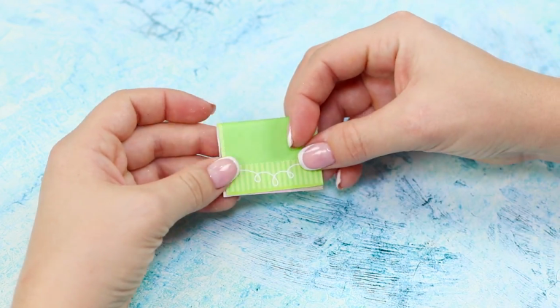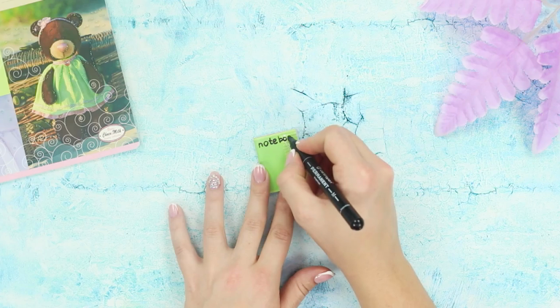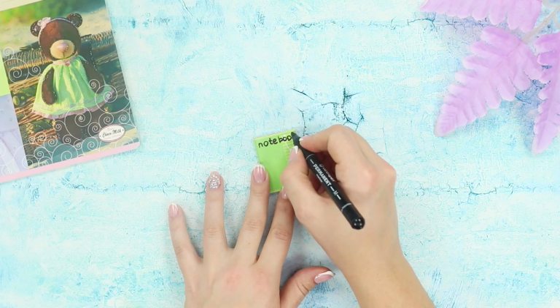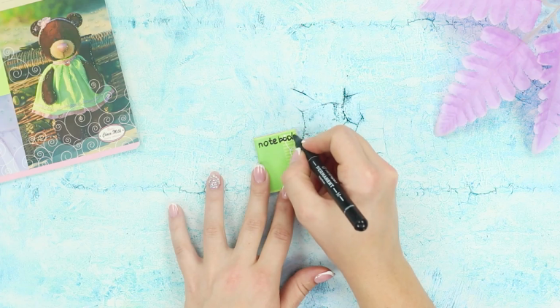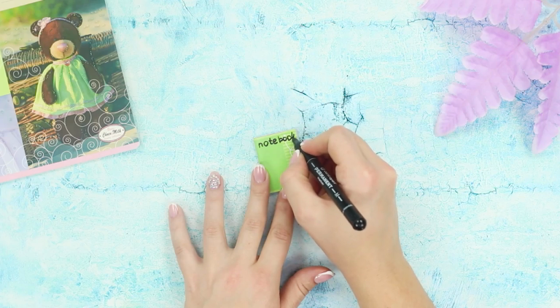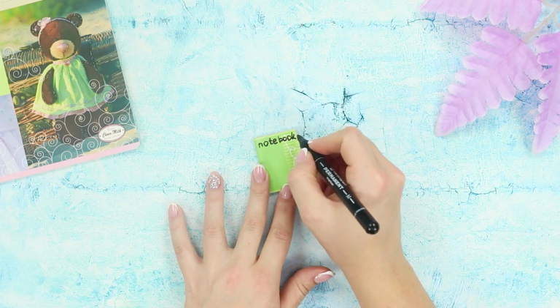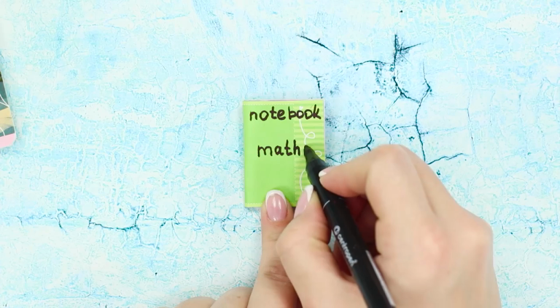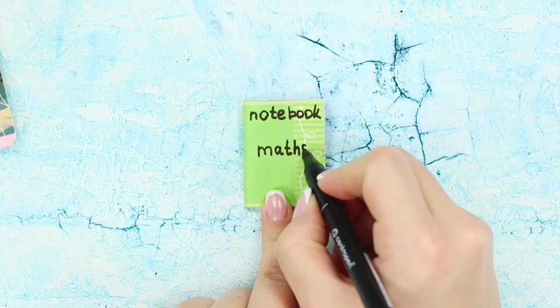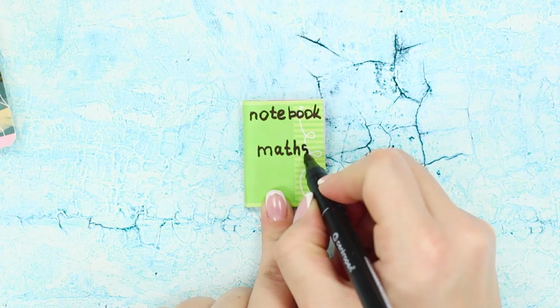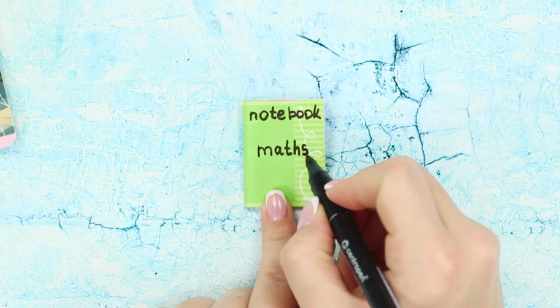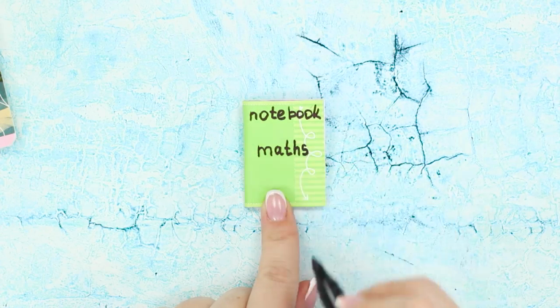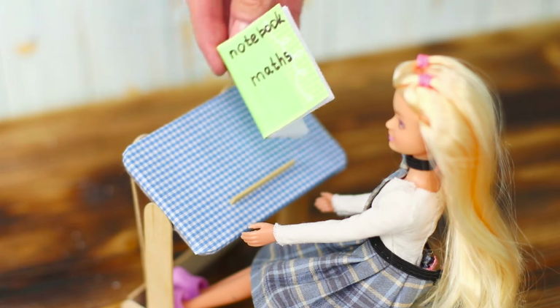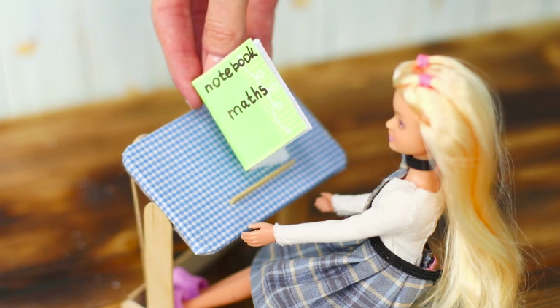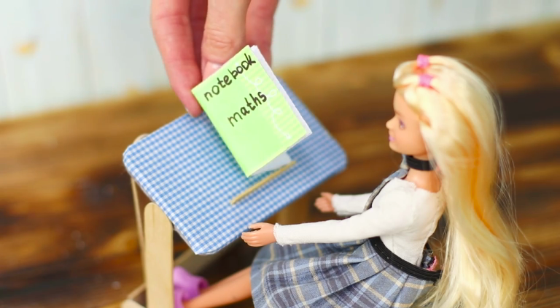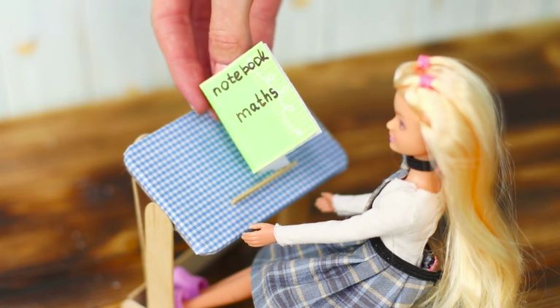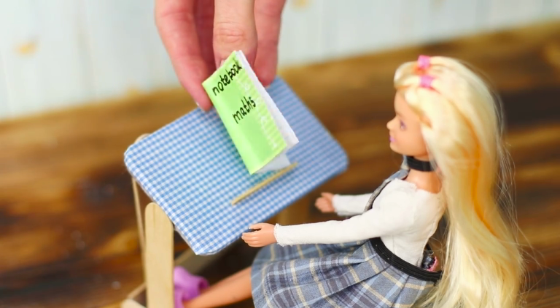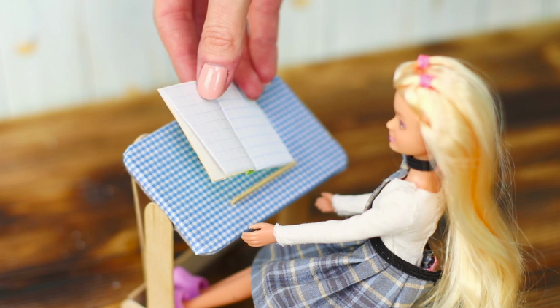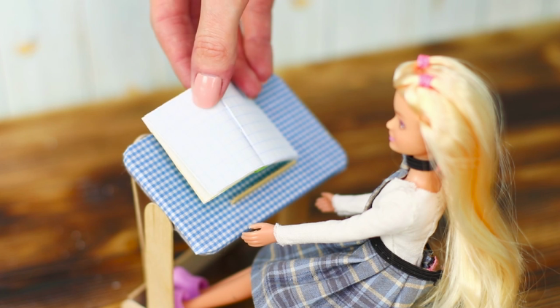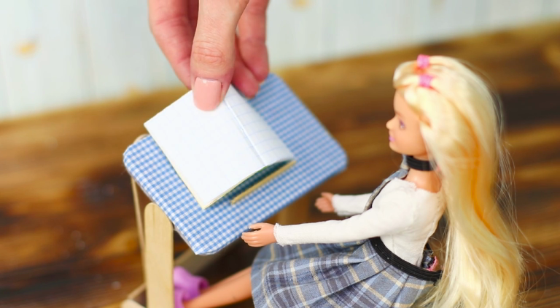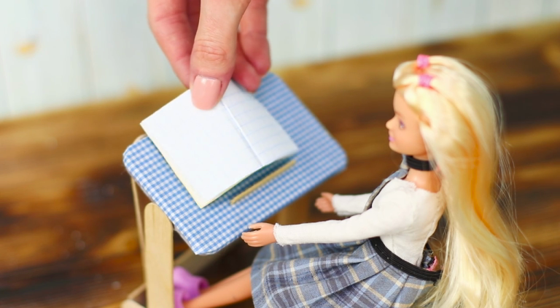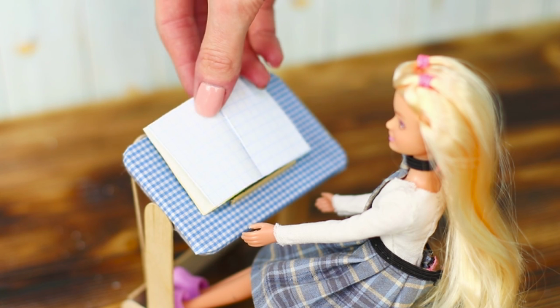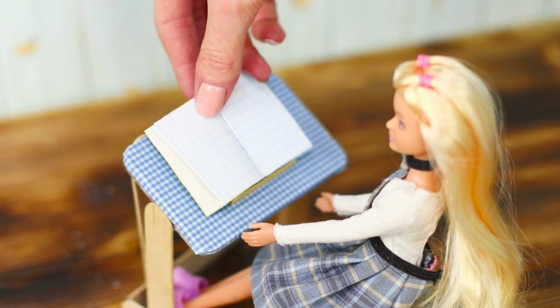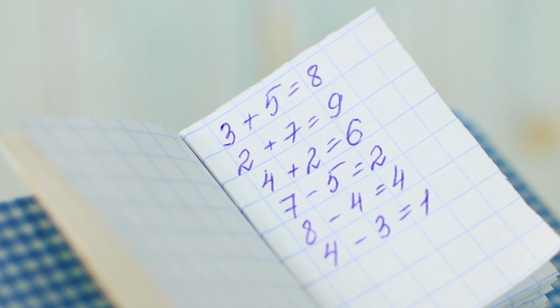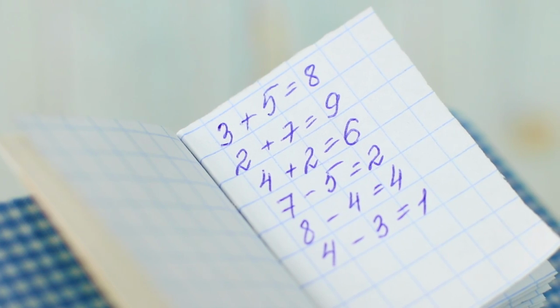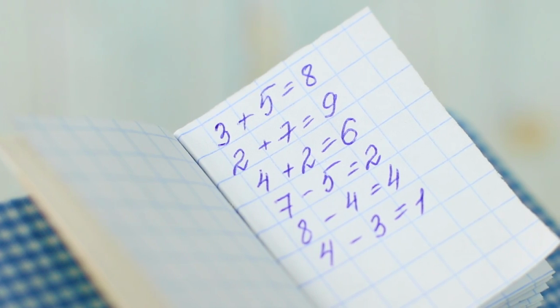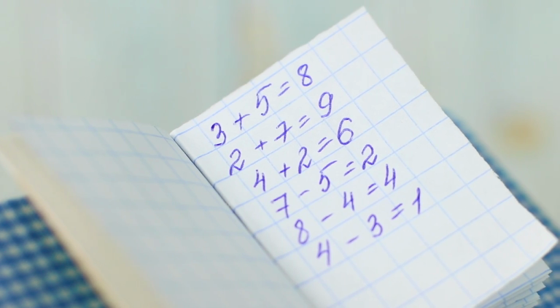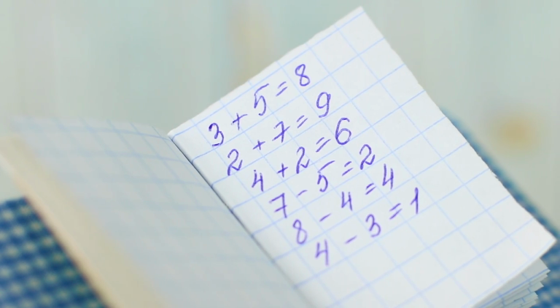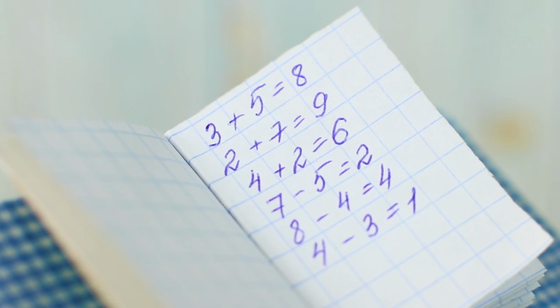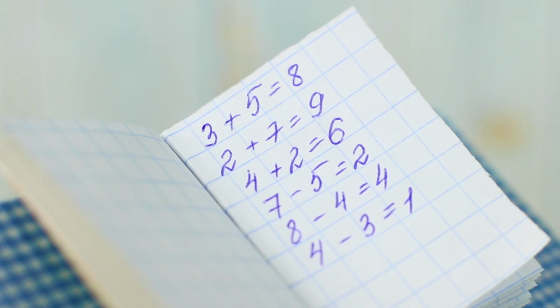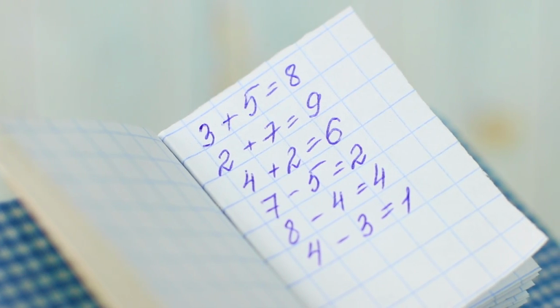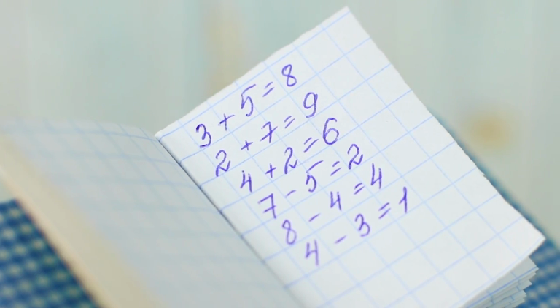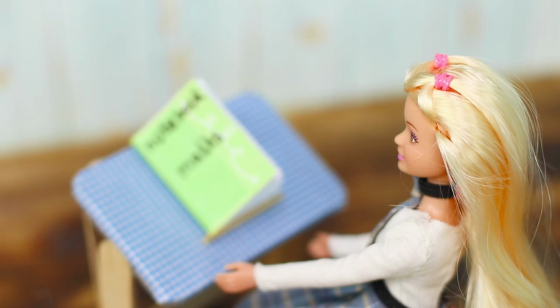Label it with a black marker. A miniature notebook for Barbie is ready — quick and easy!